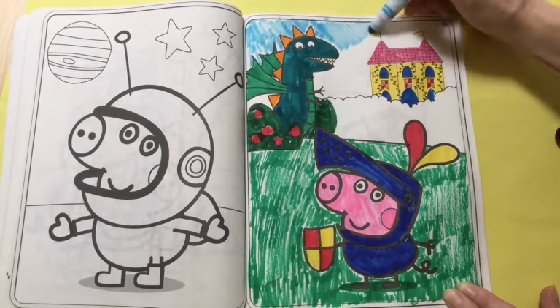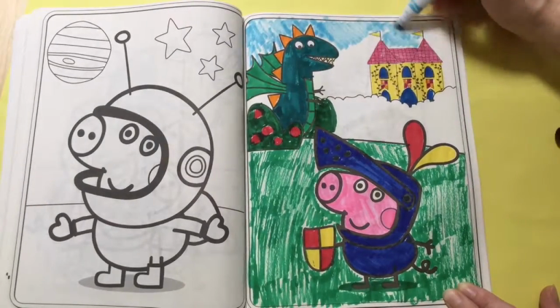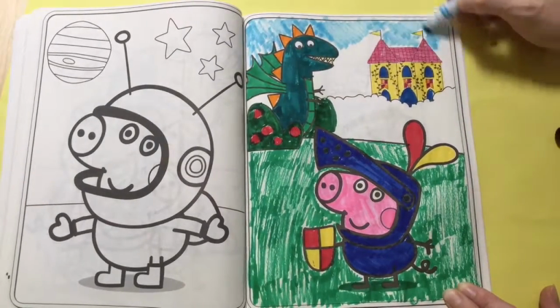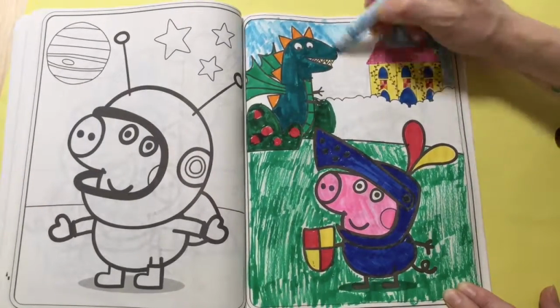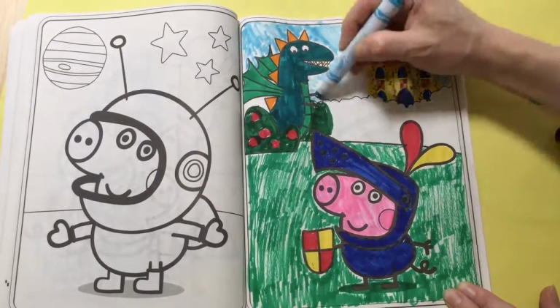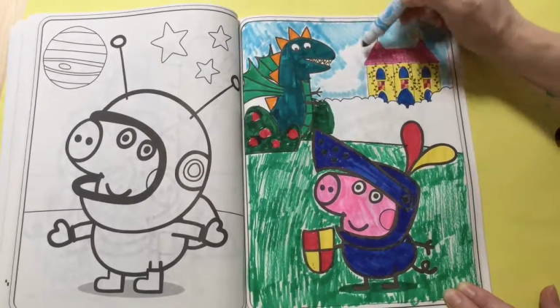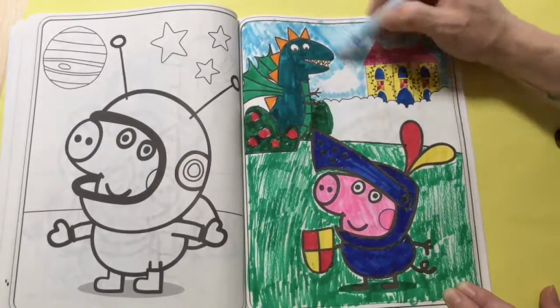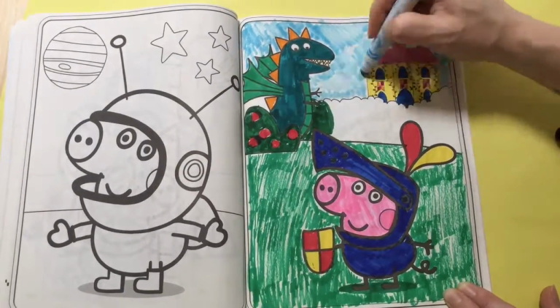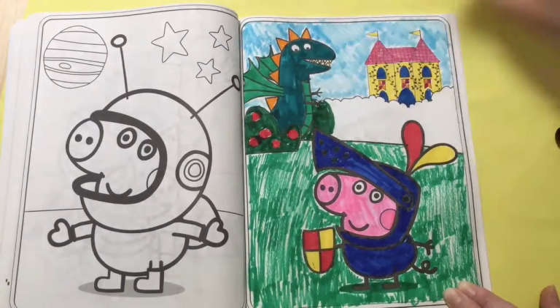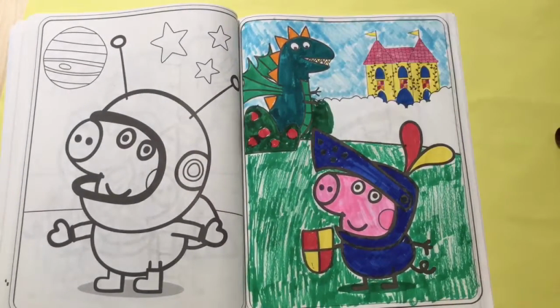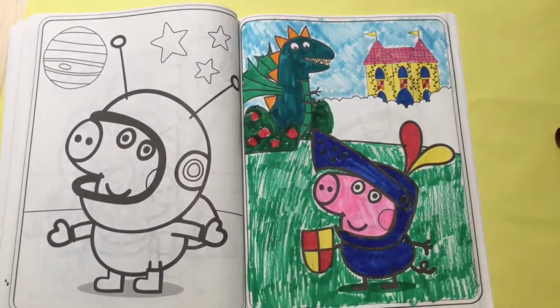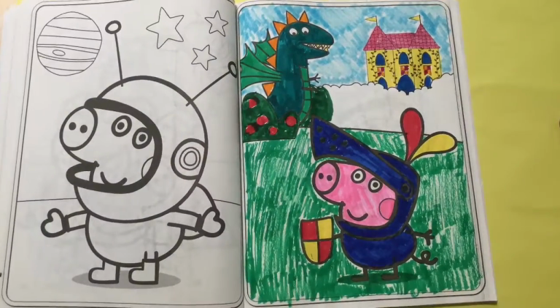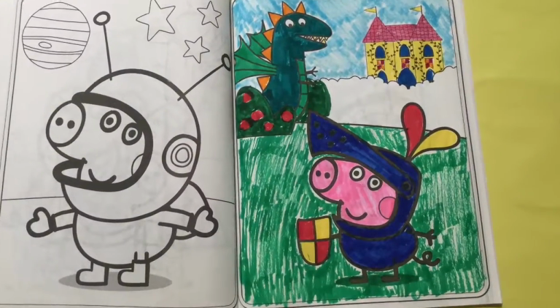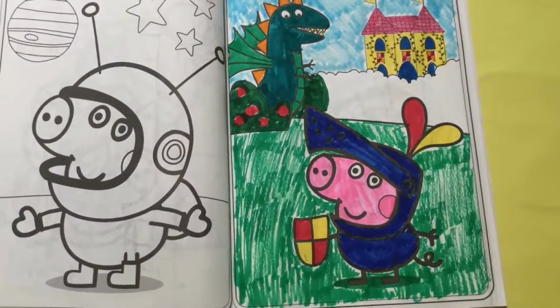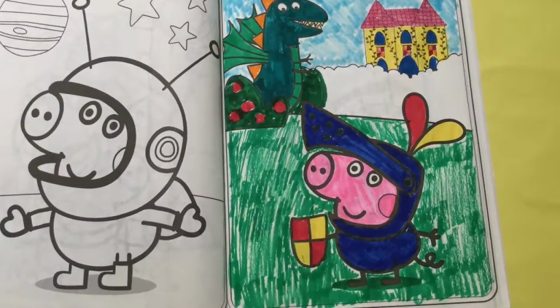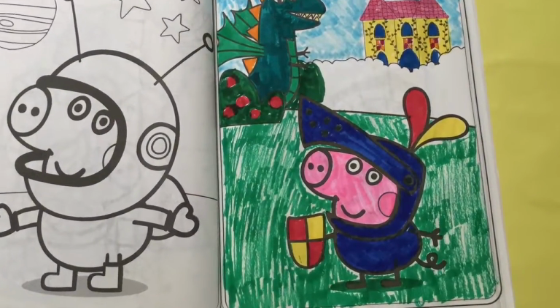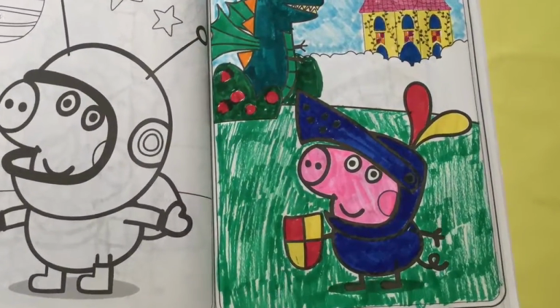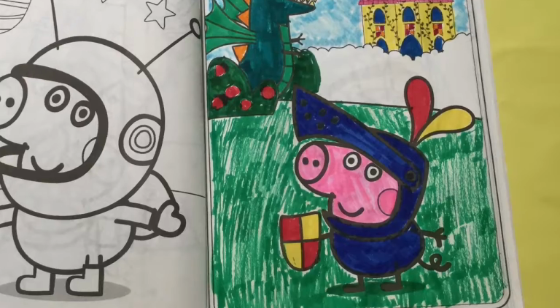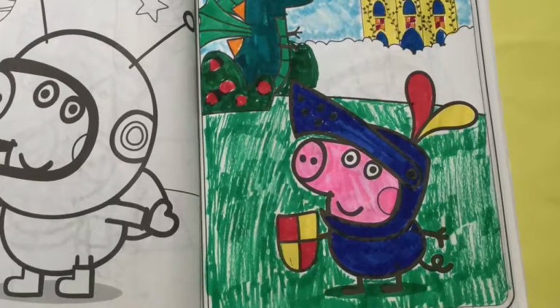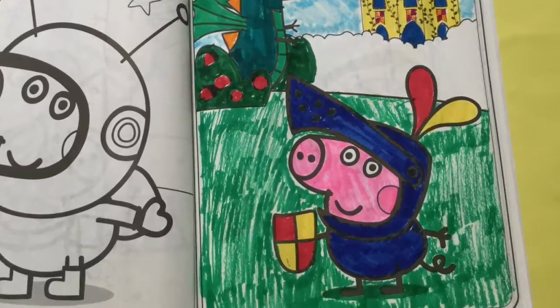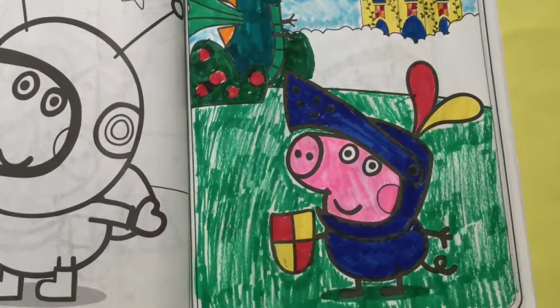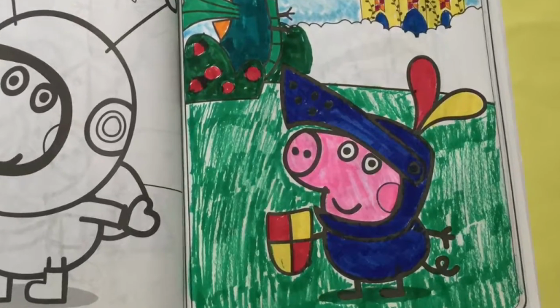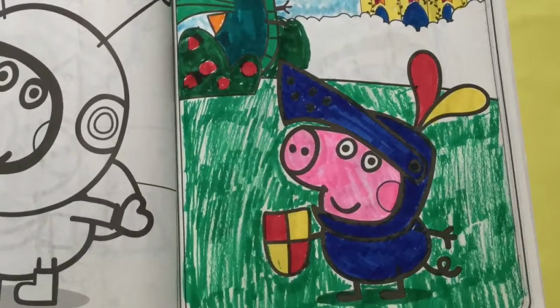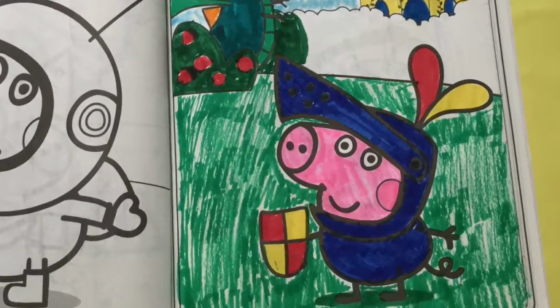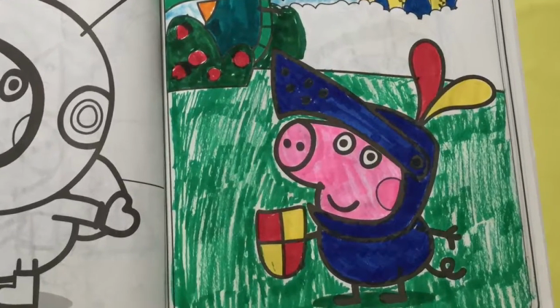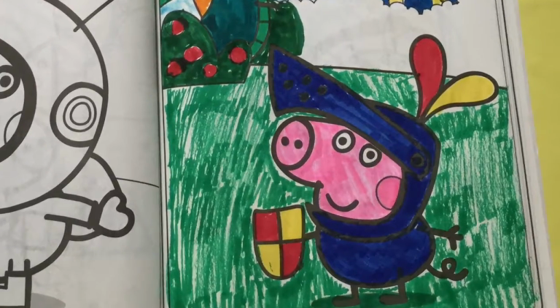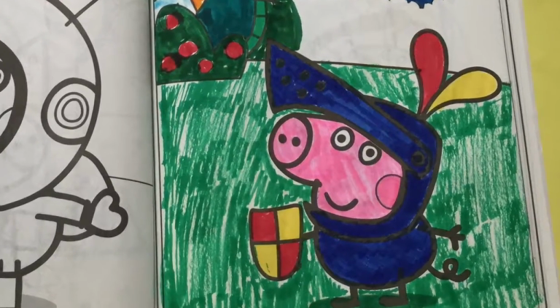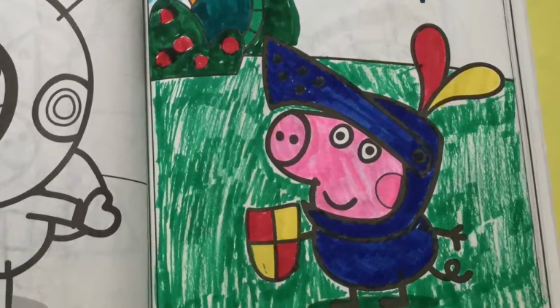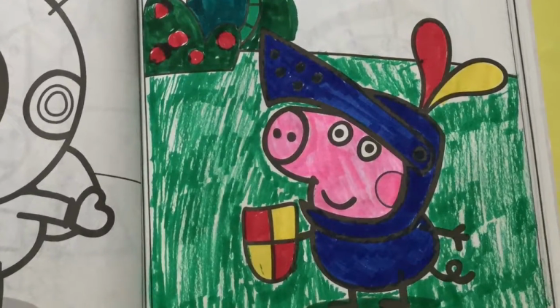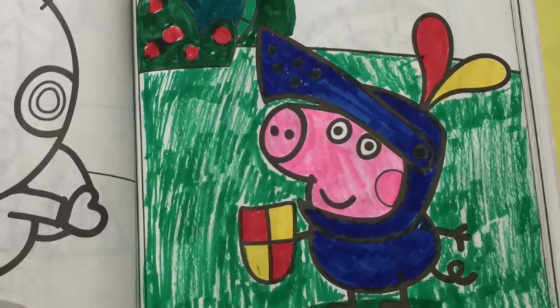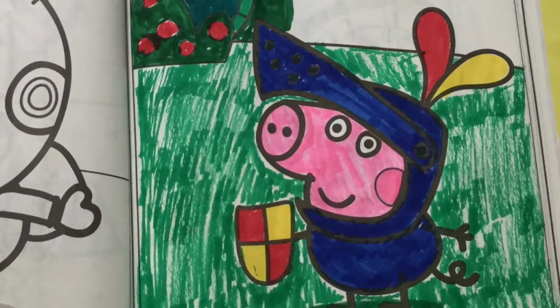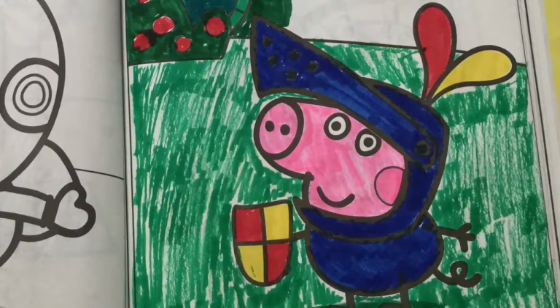And our picture of George the Brave and his dragon is all finished. Doesn't he look cool? Yeah, go George!